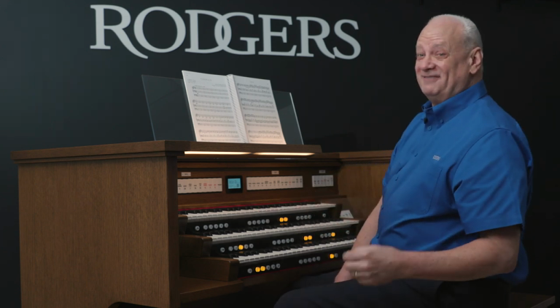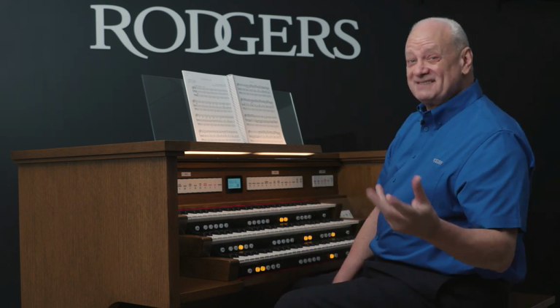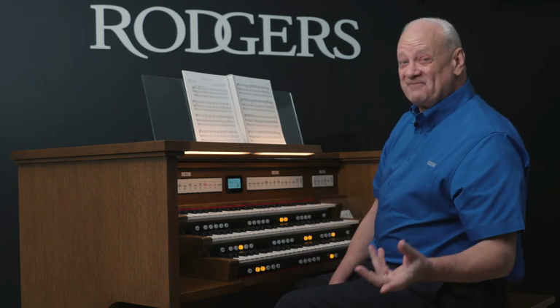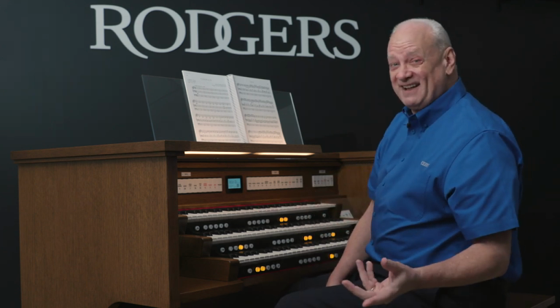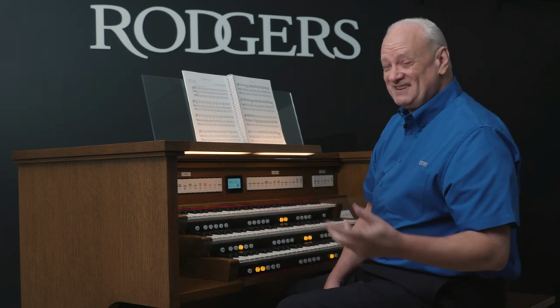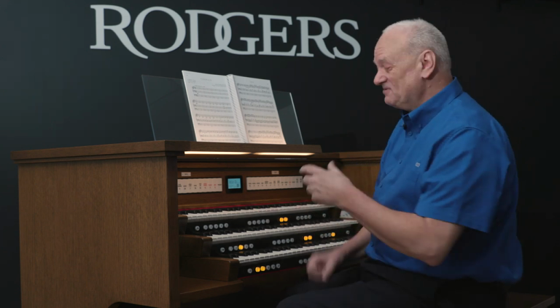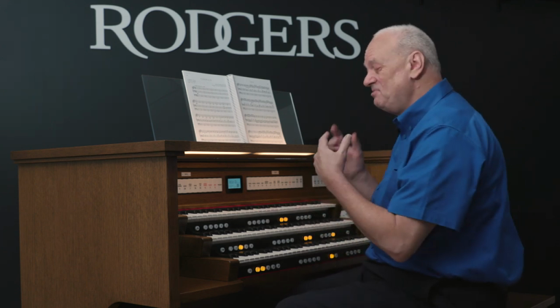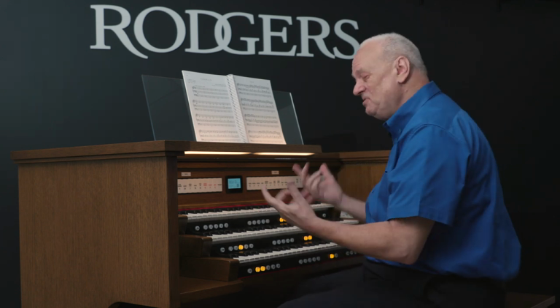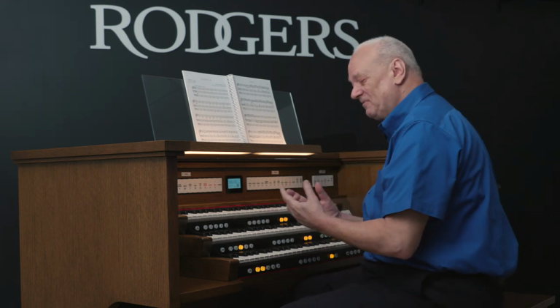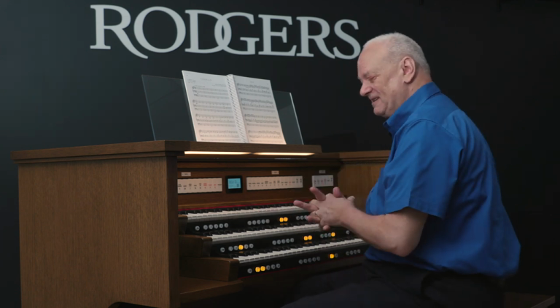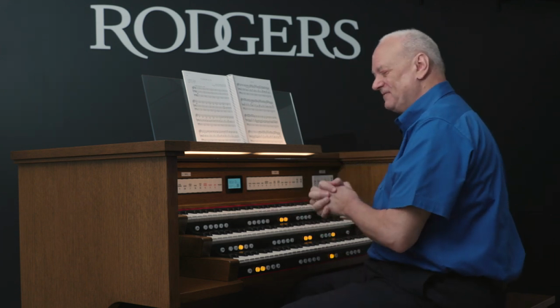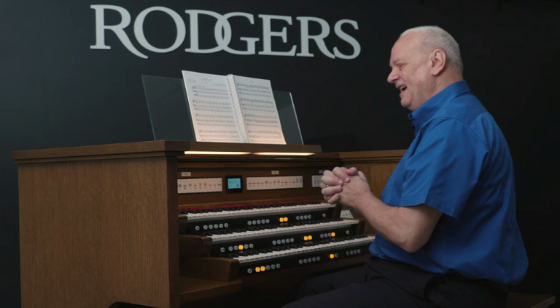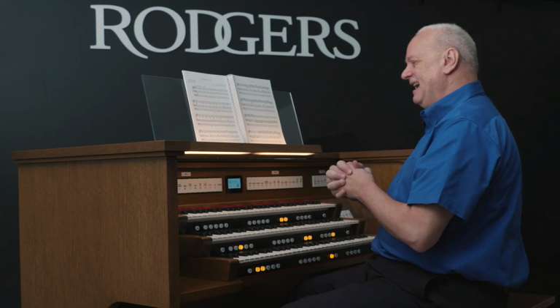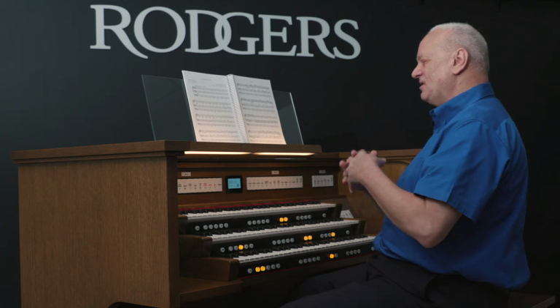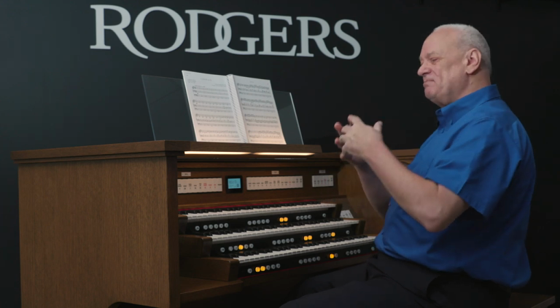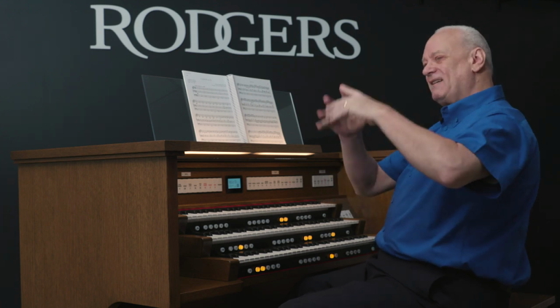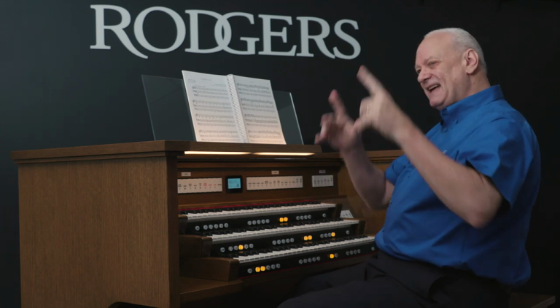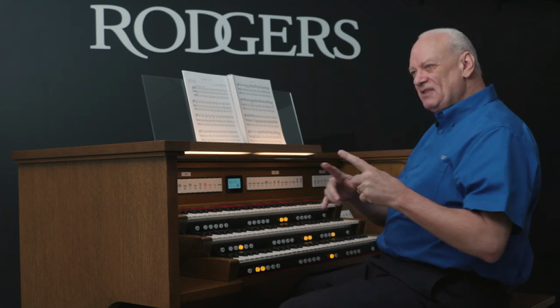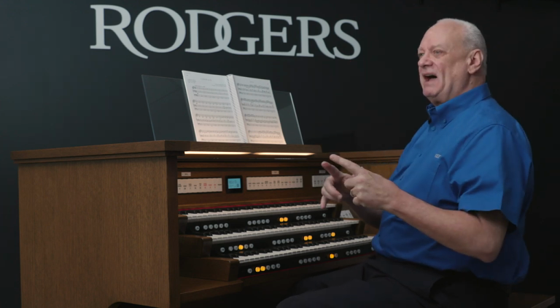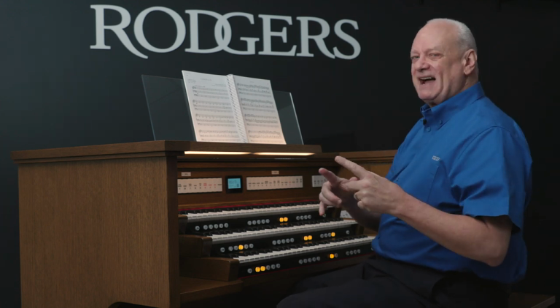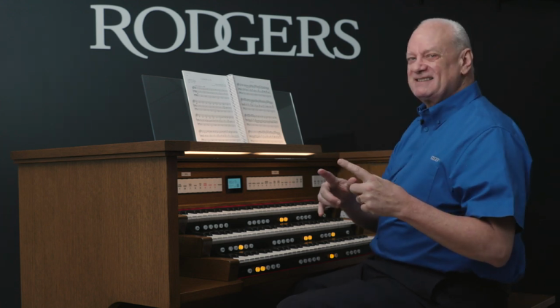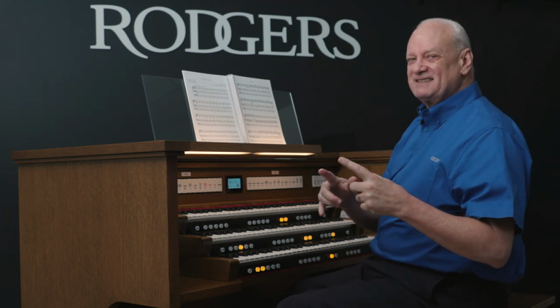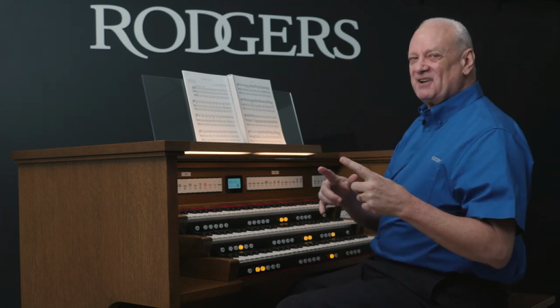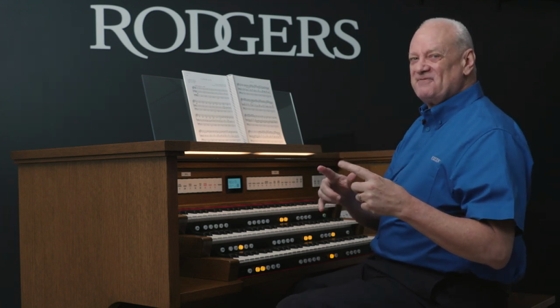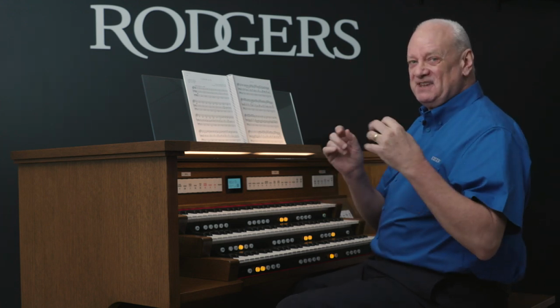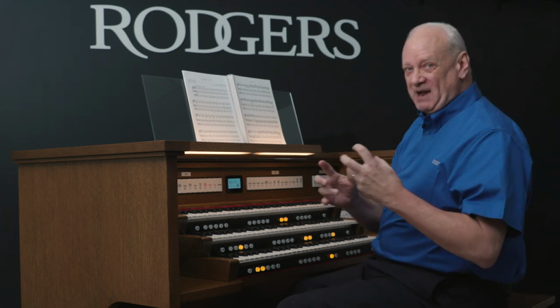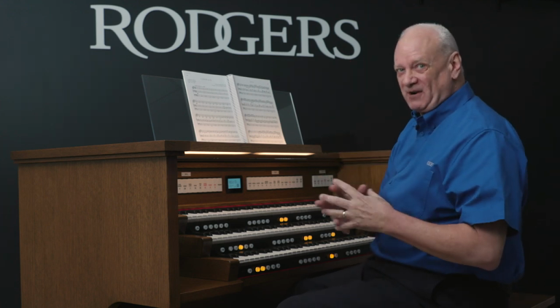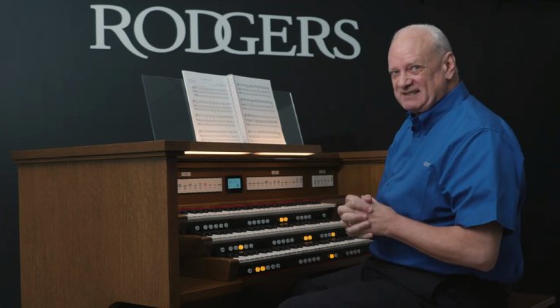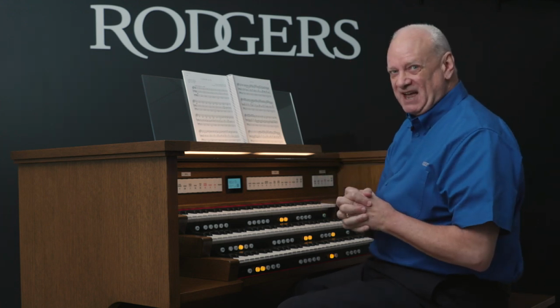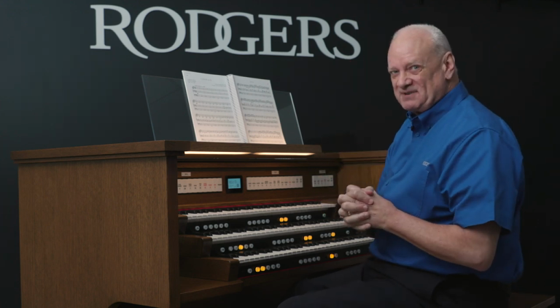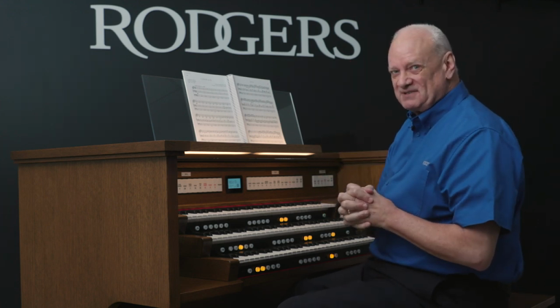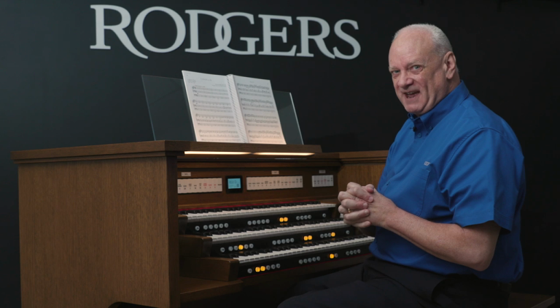Isn't that fun? It's just beautiful. It goes outside of the box of the pipe organ stops.